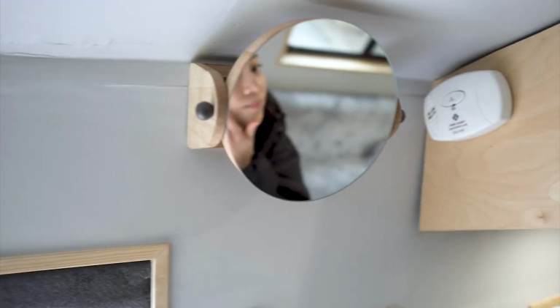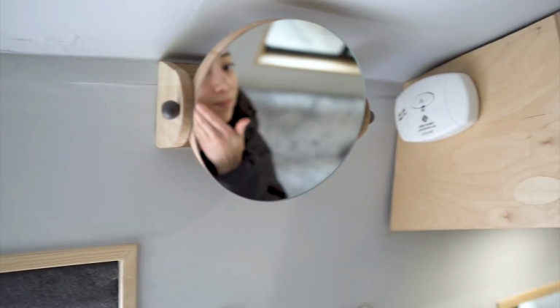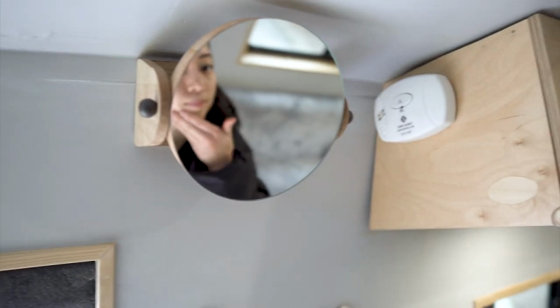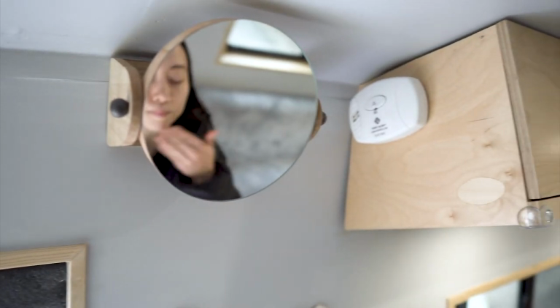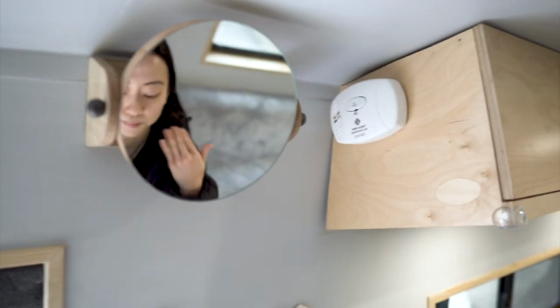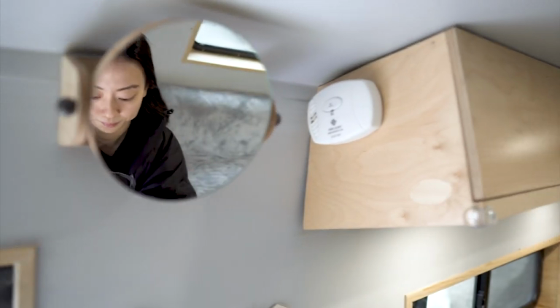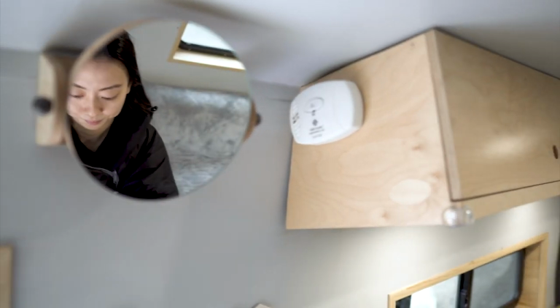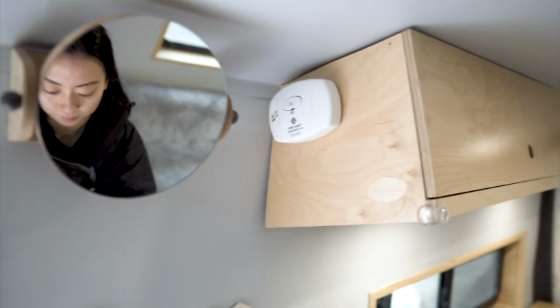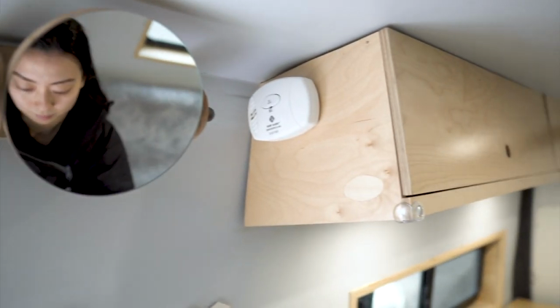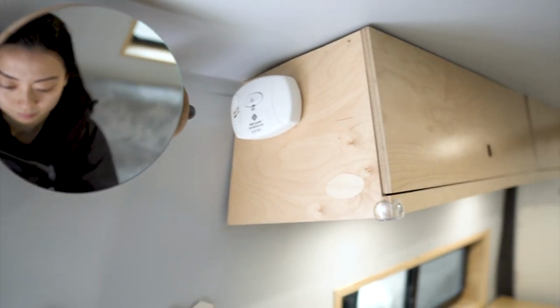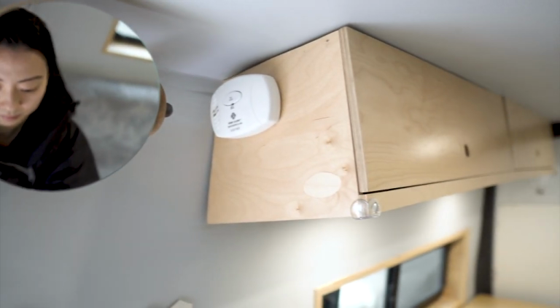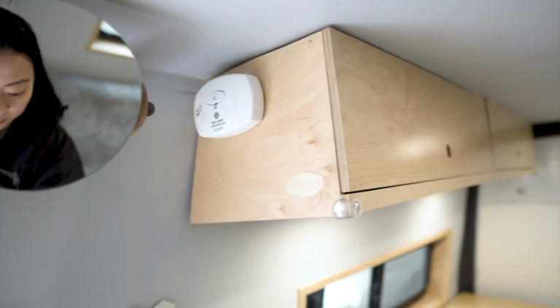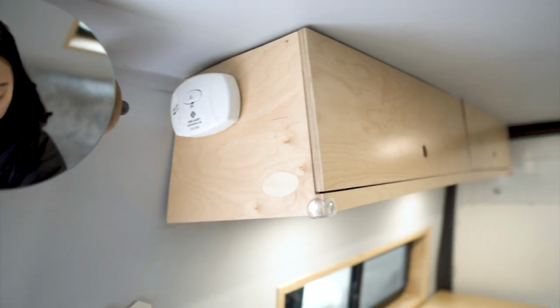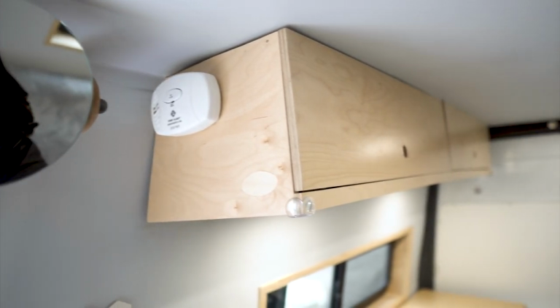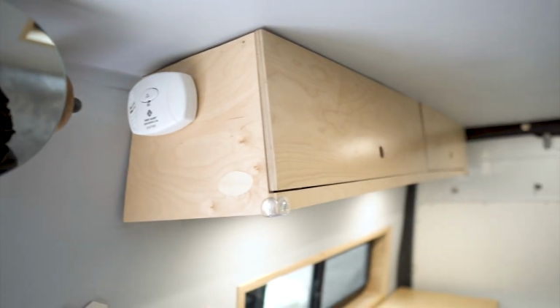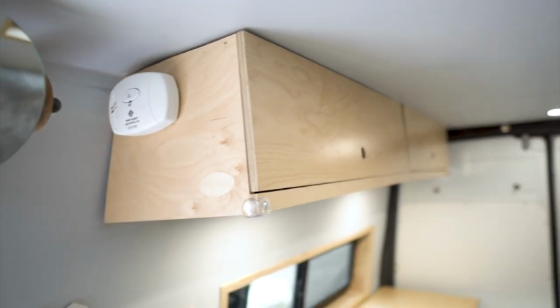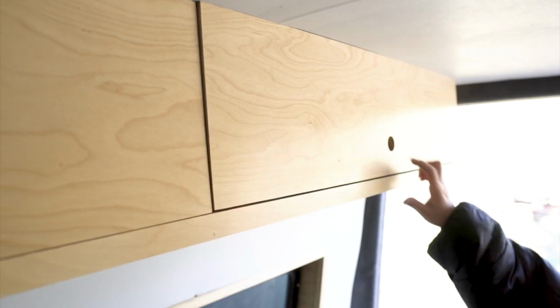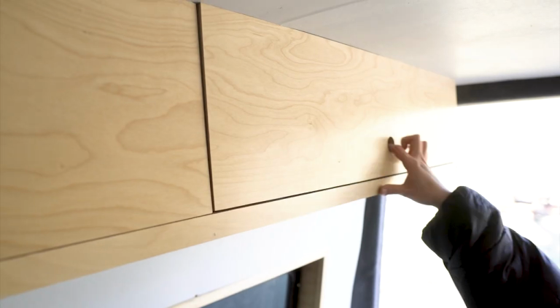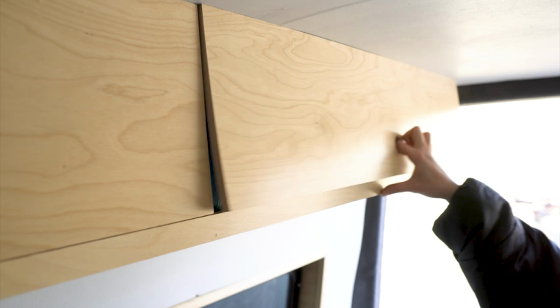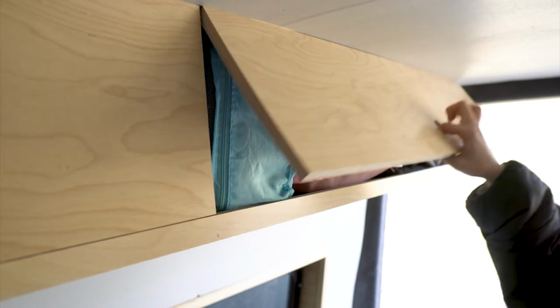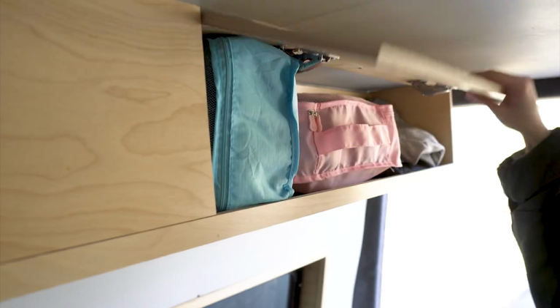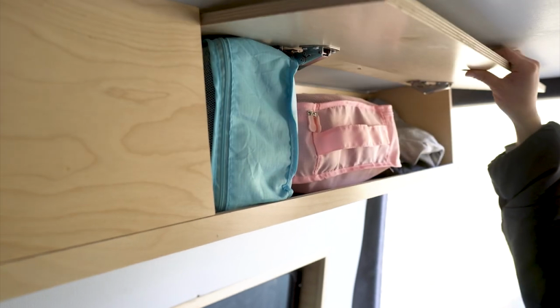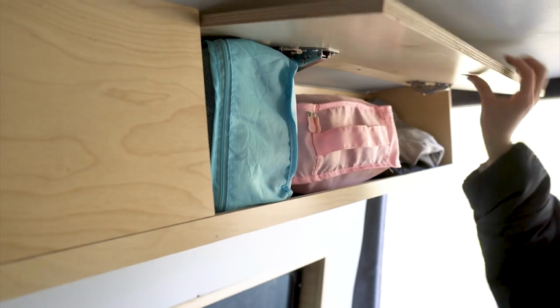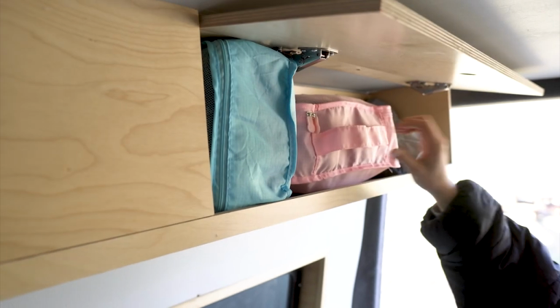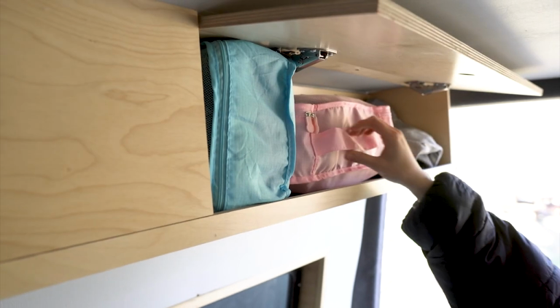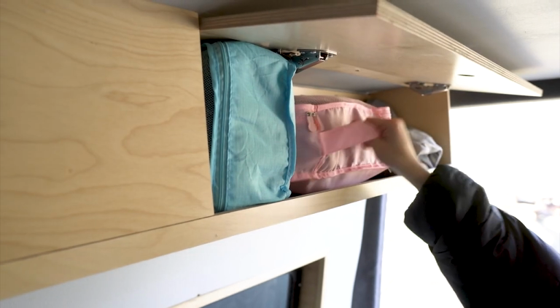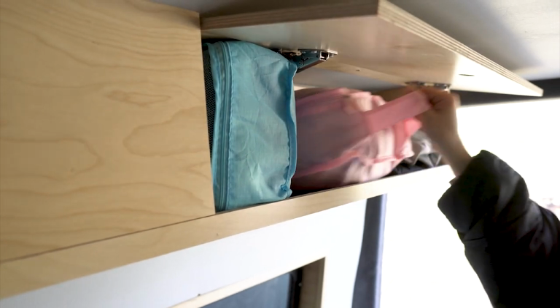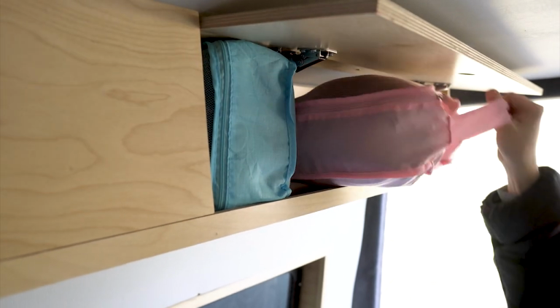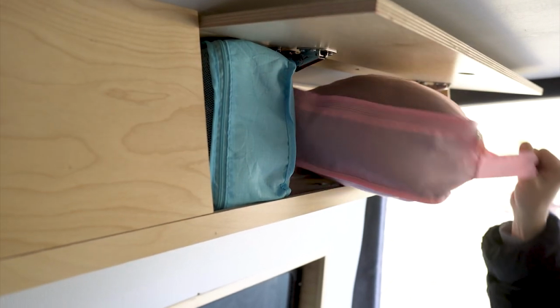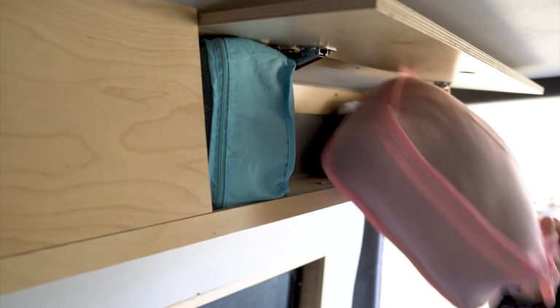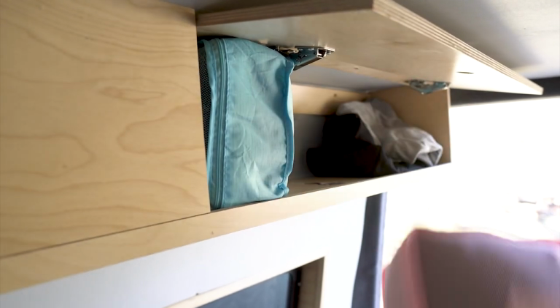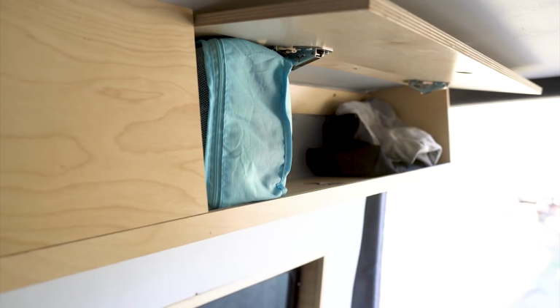After washing up, we change into our clothes stored in the cabinet above the kitchenette and get ready for breakfast.